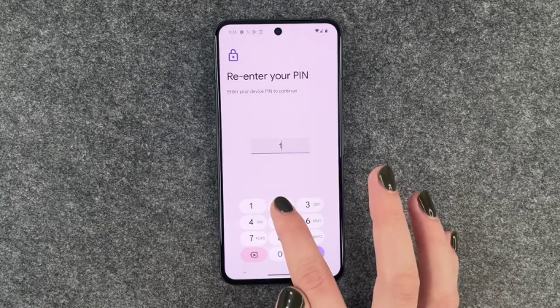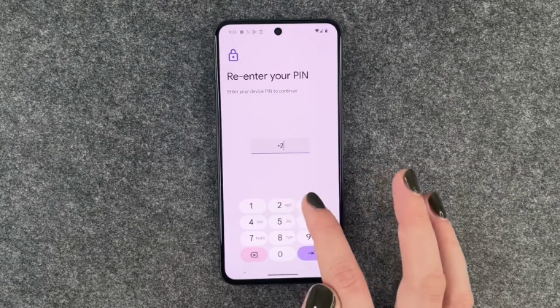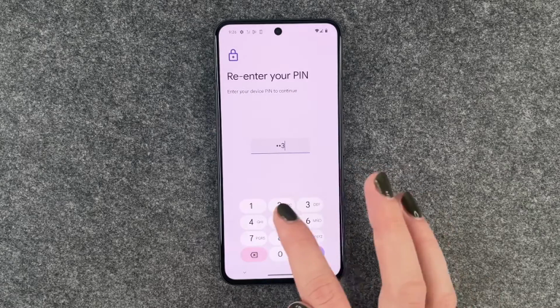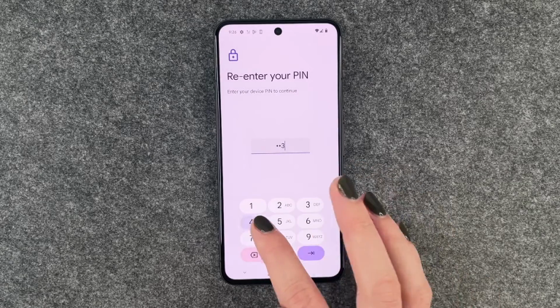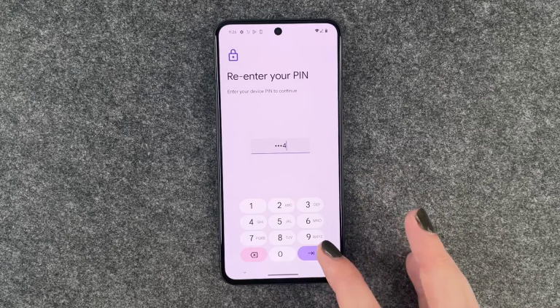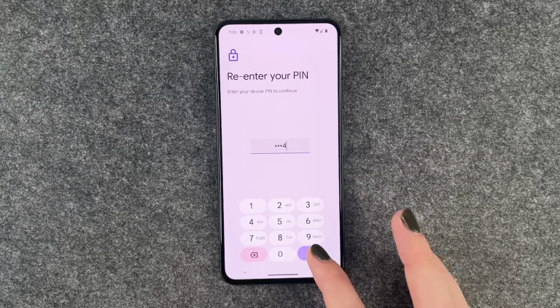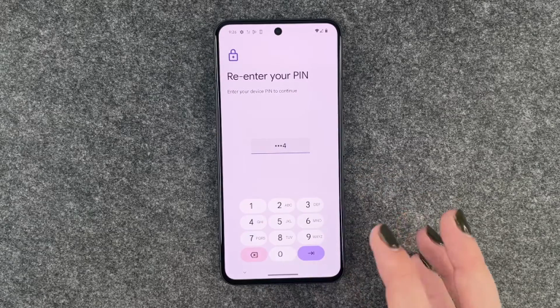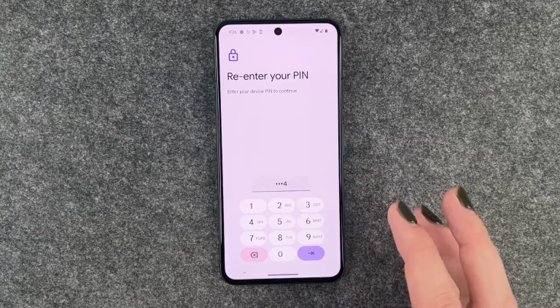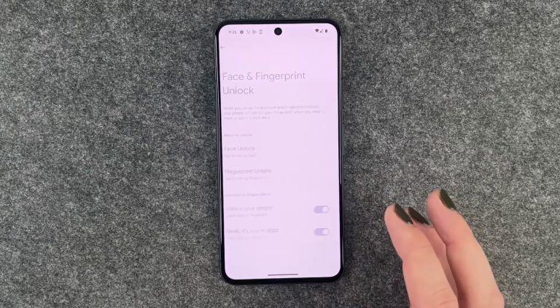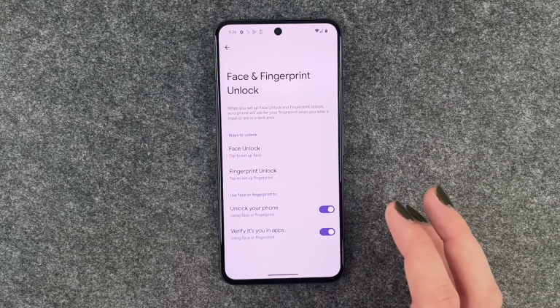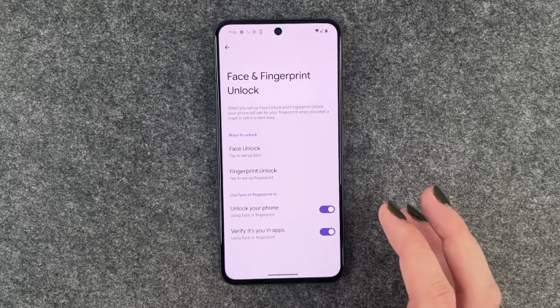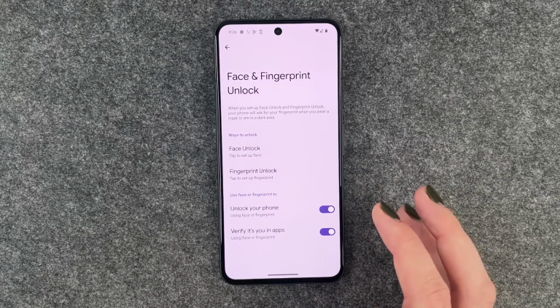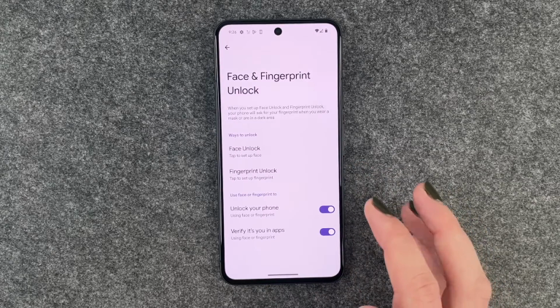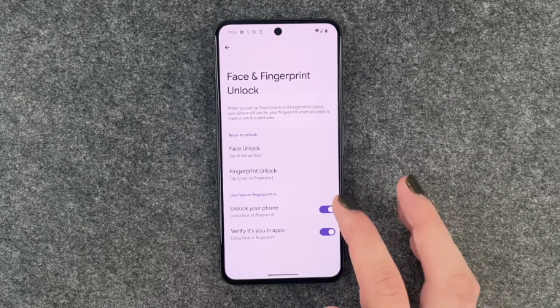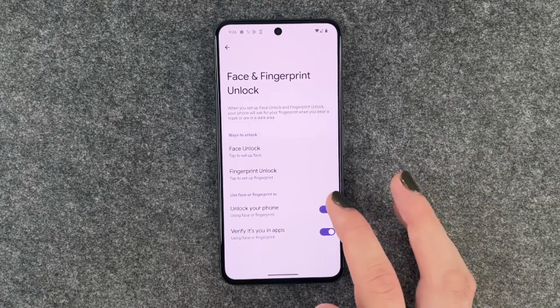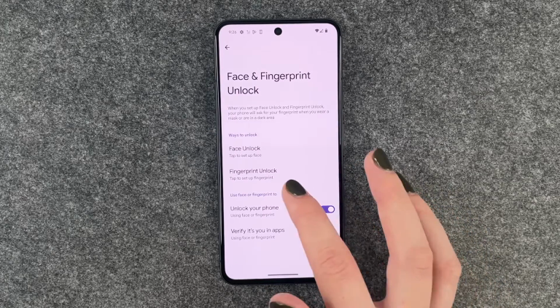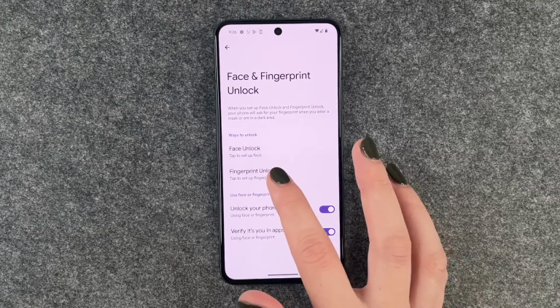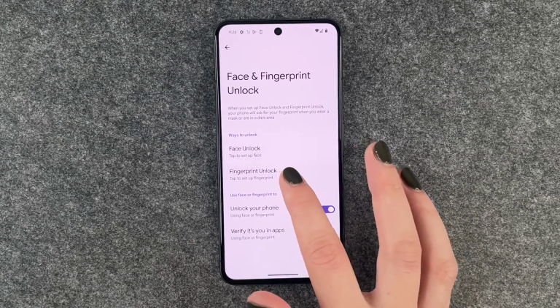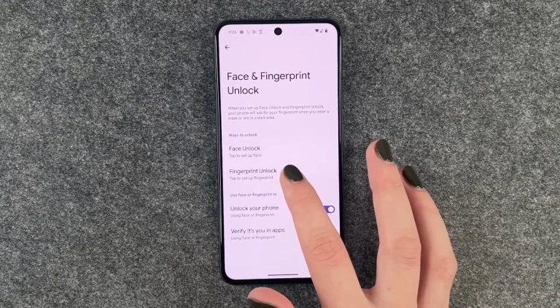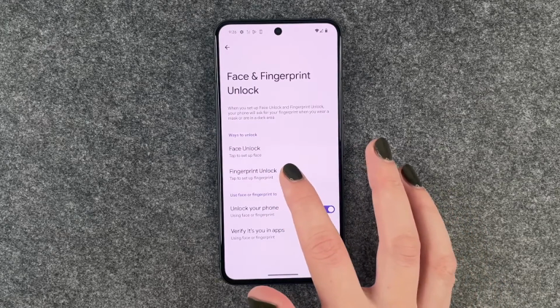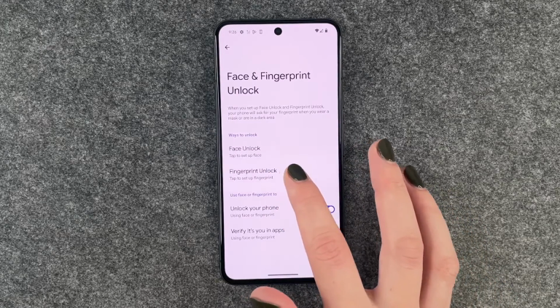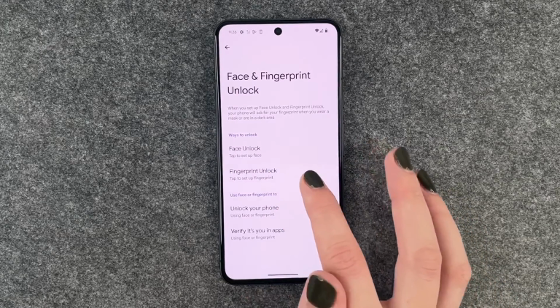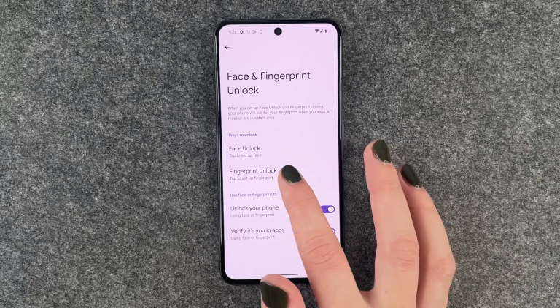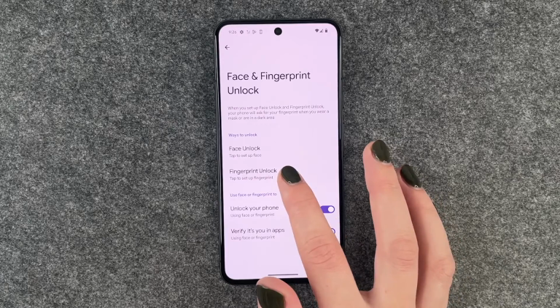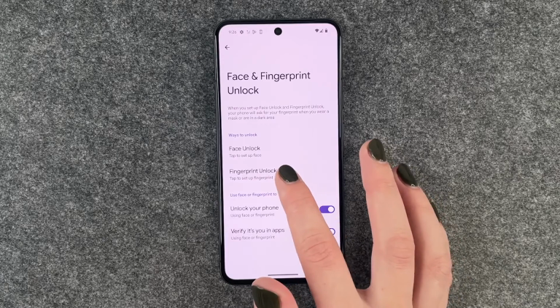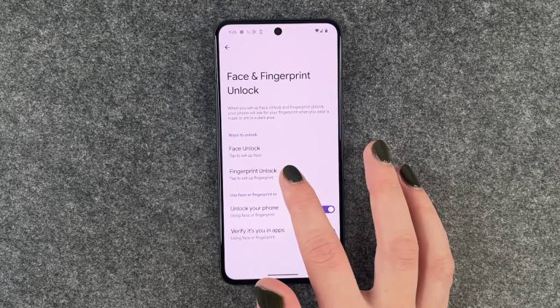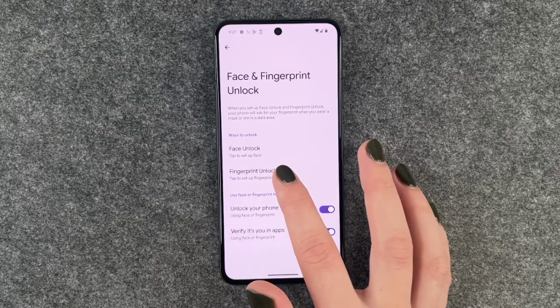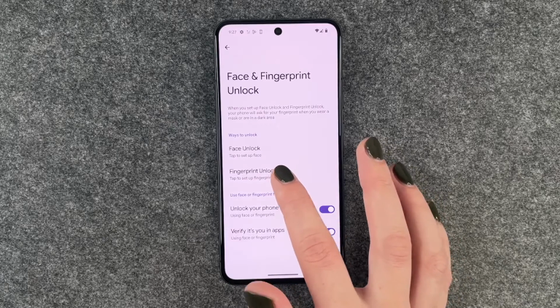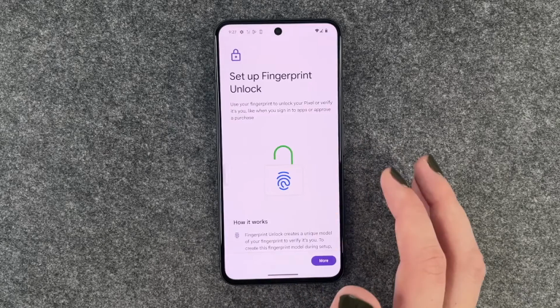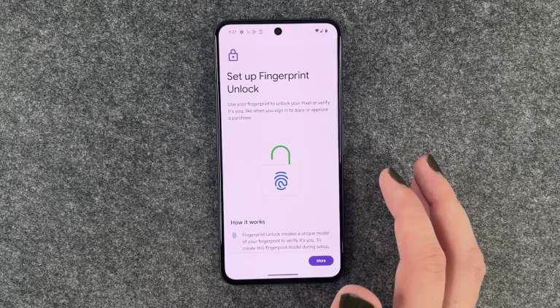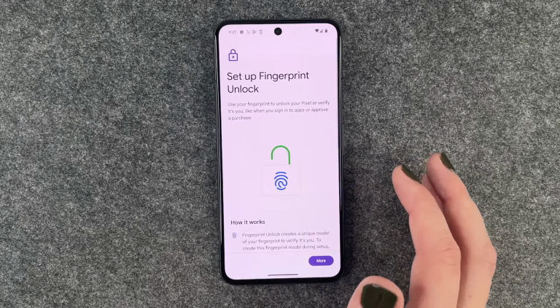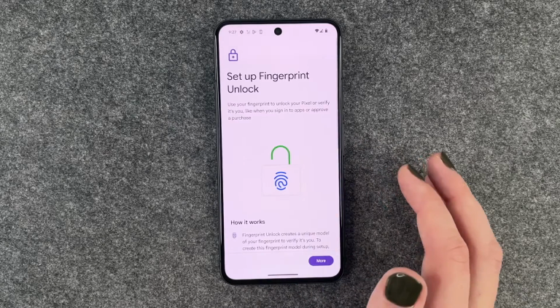We need to enter our PIN to verify that it's us, and now we want to say Fingerprint Unlock. Tap to set up a fingerprint.